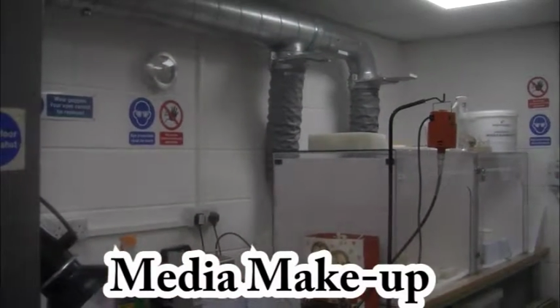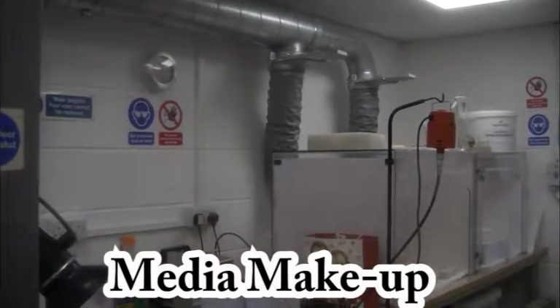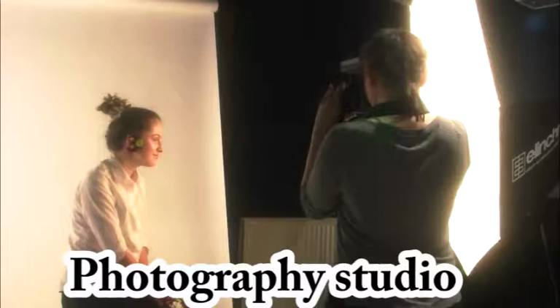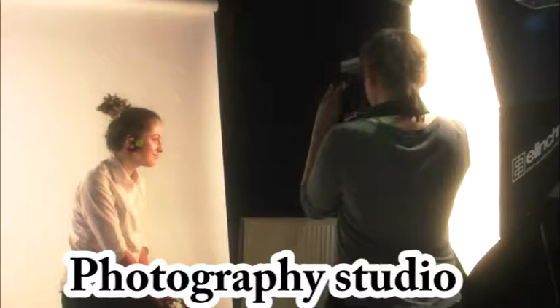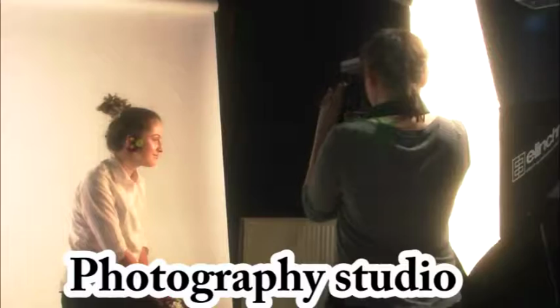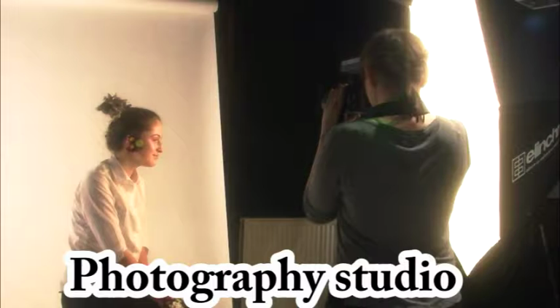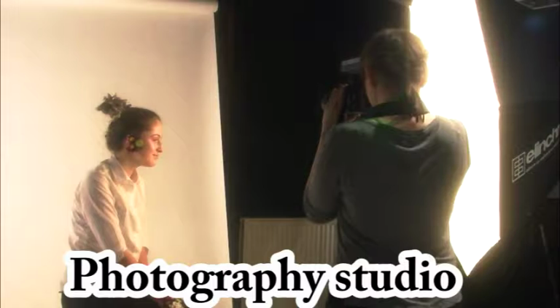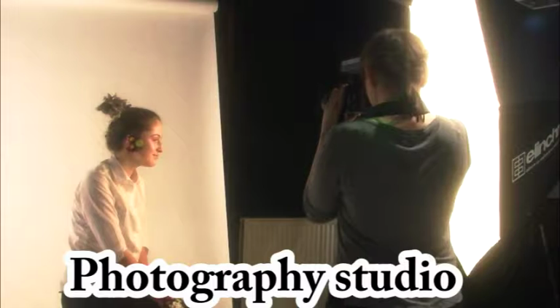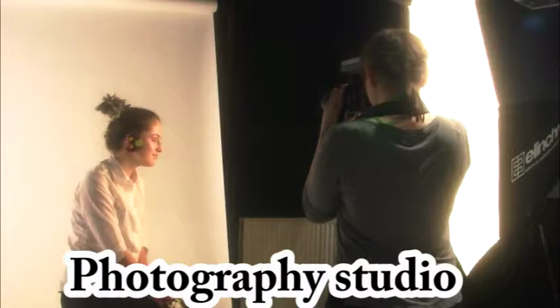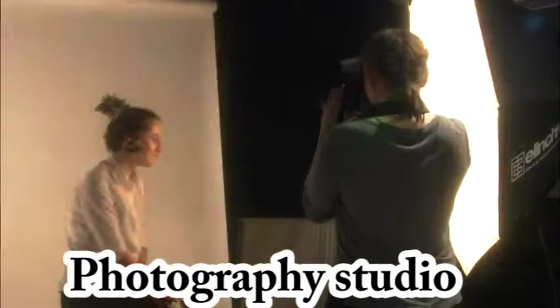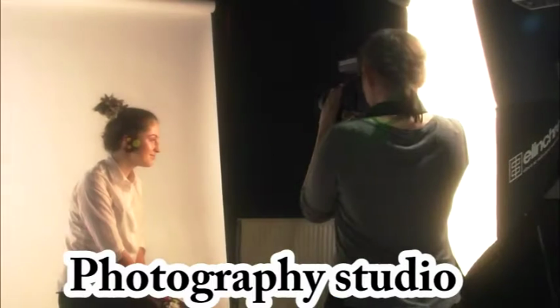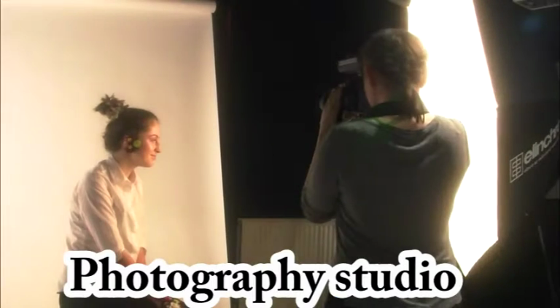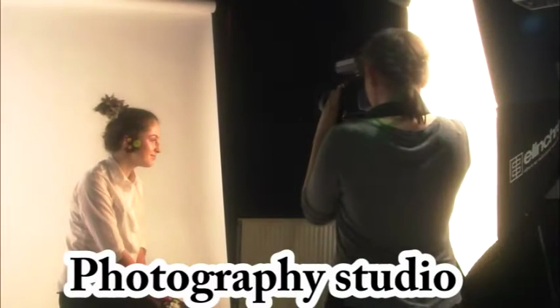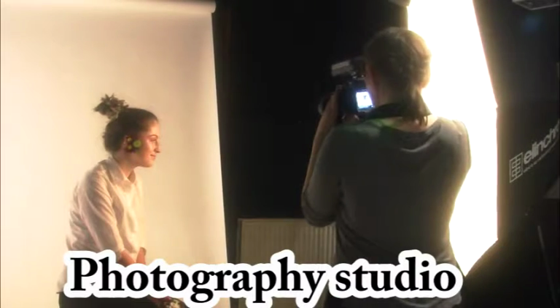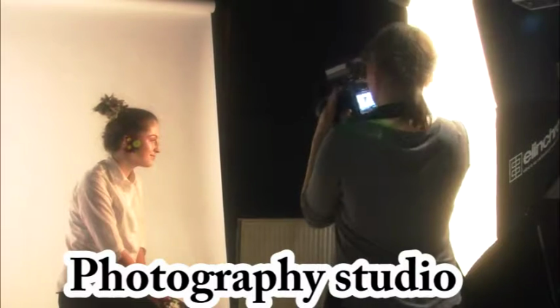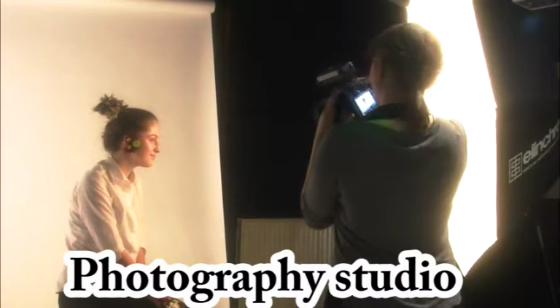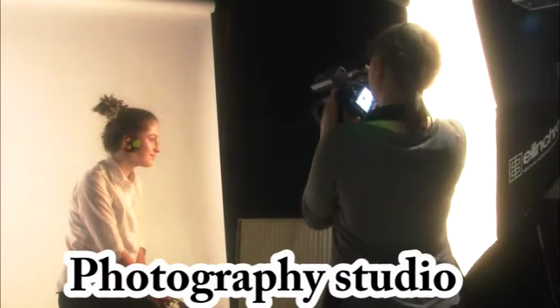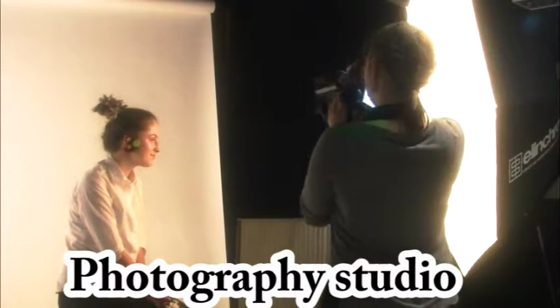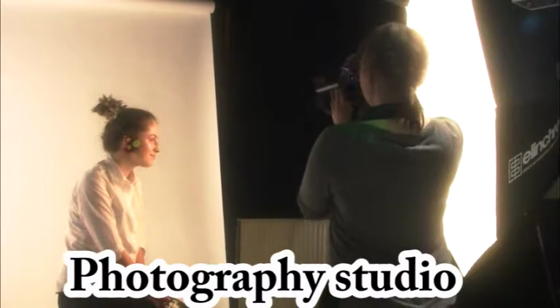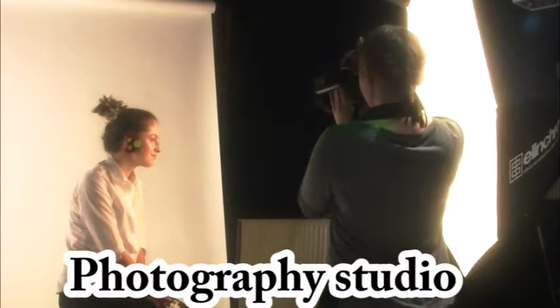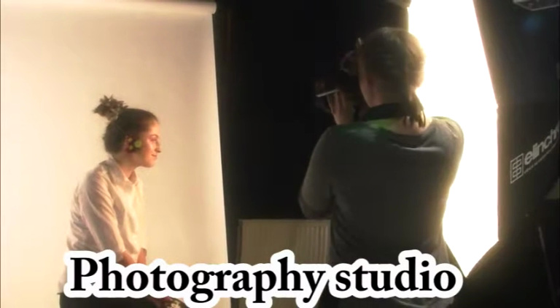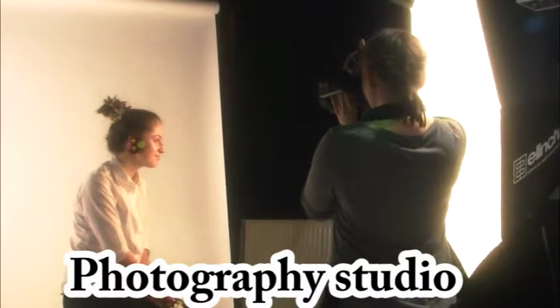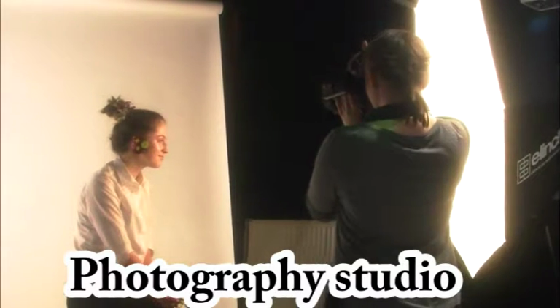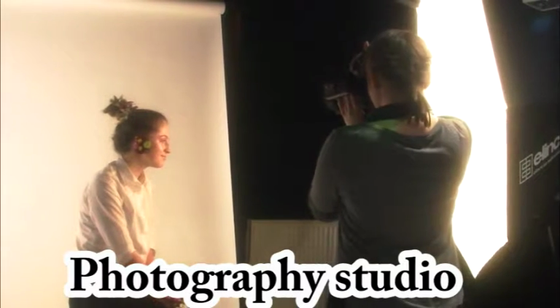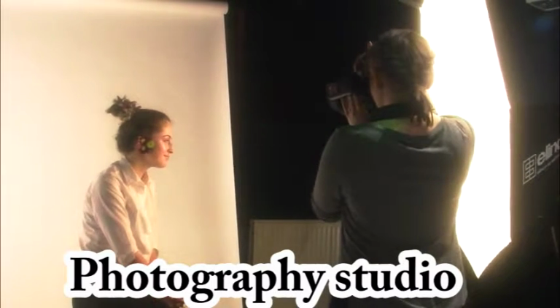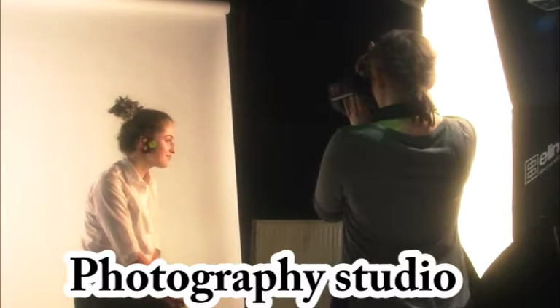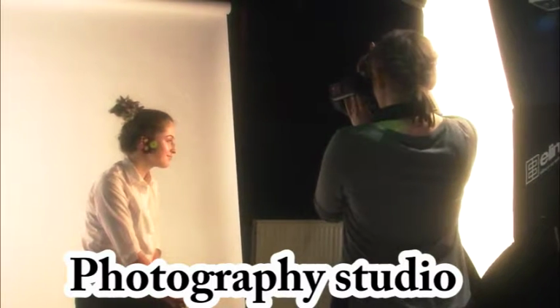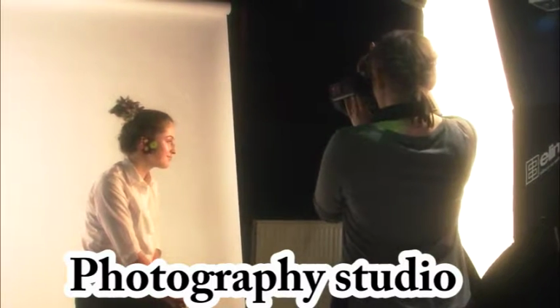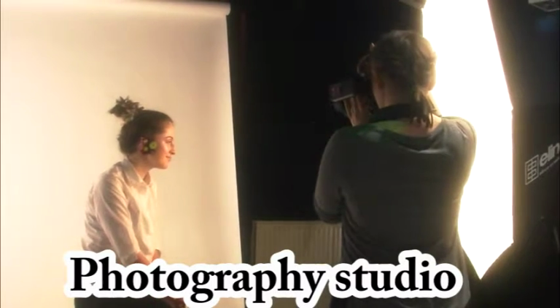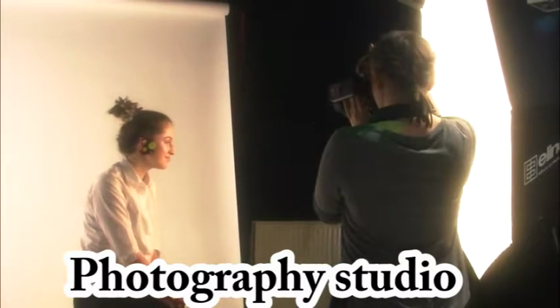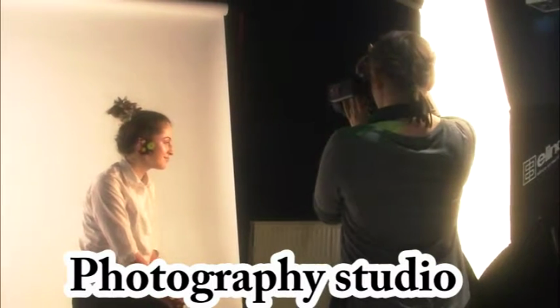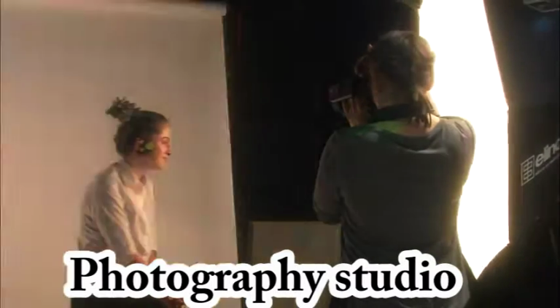This is the photography studio. As you can see, we have students here modeling for photos.